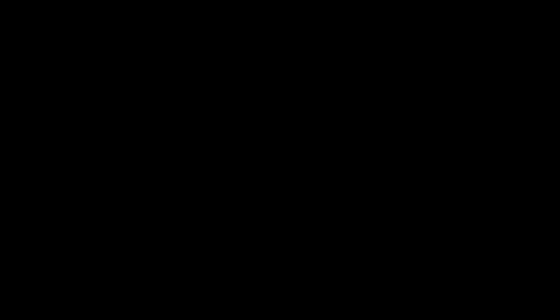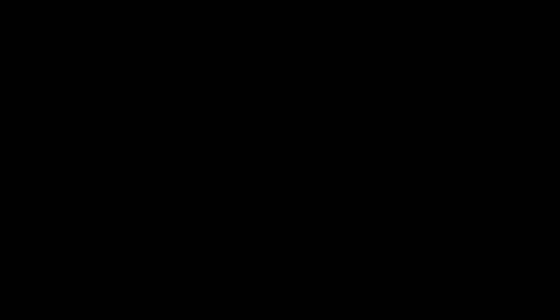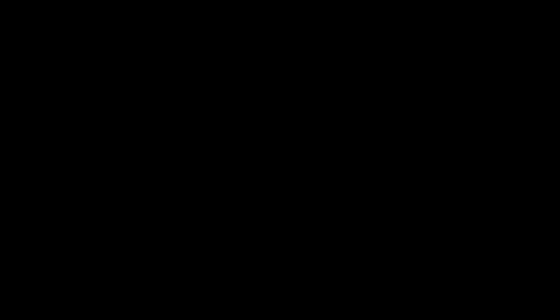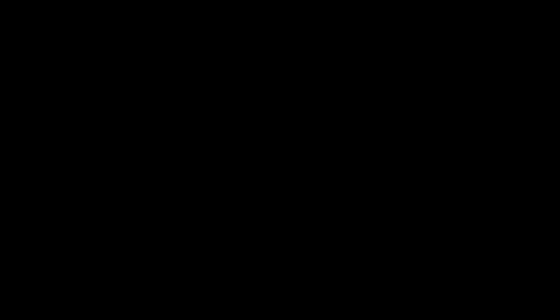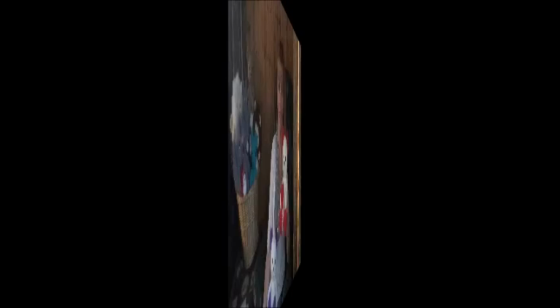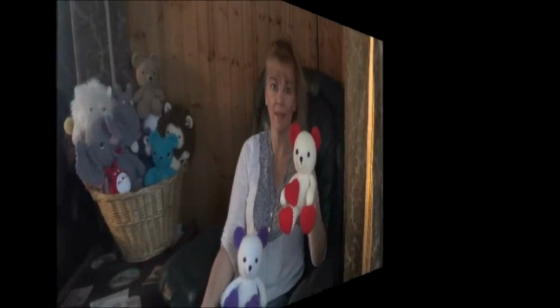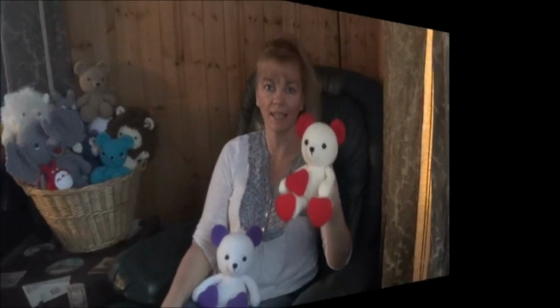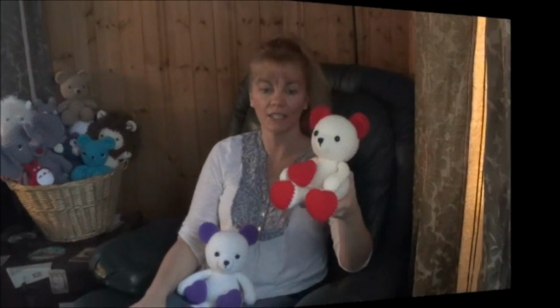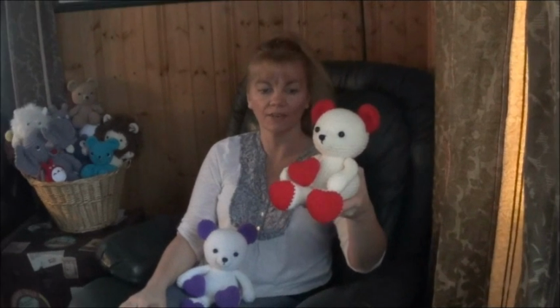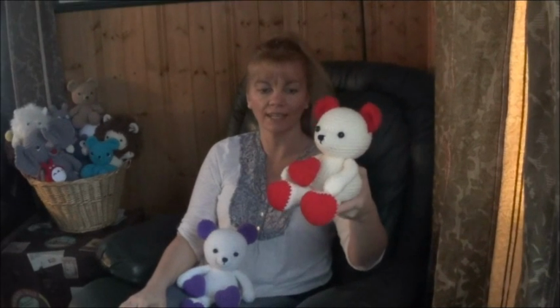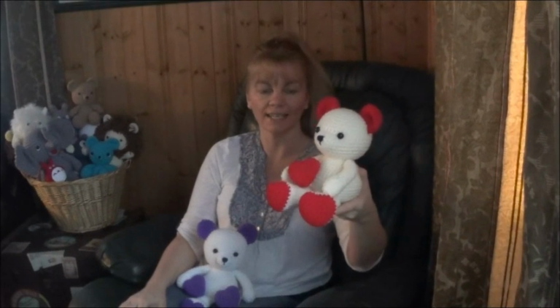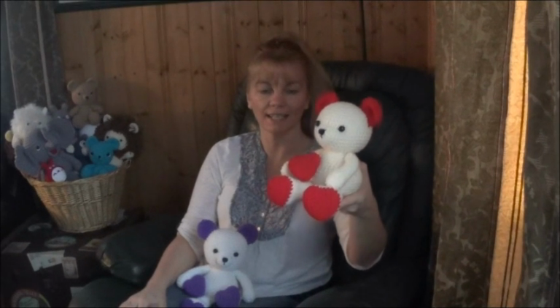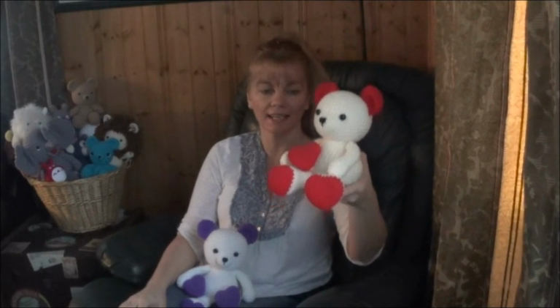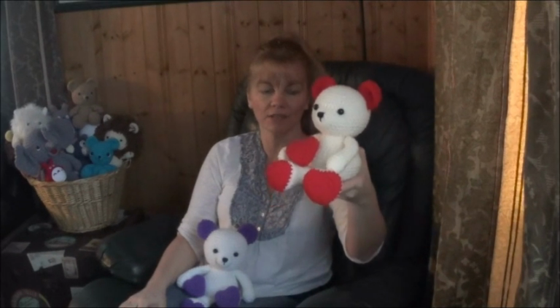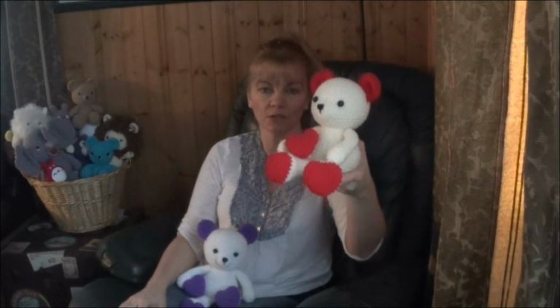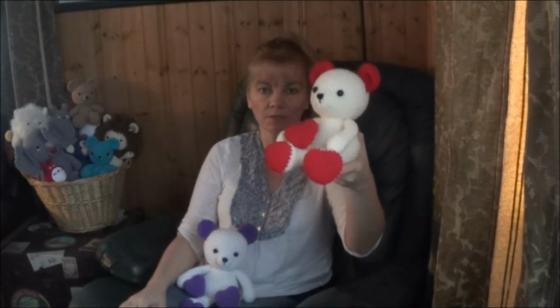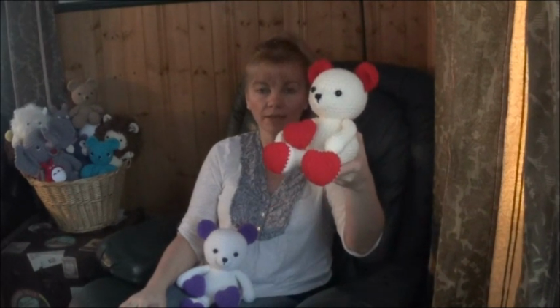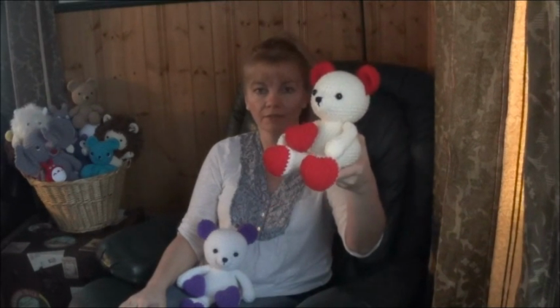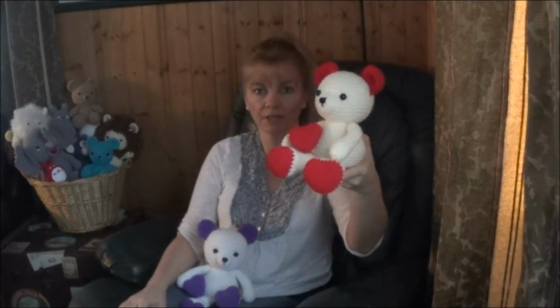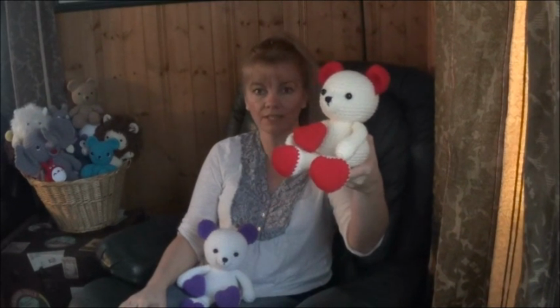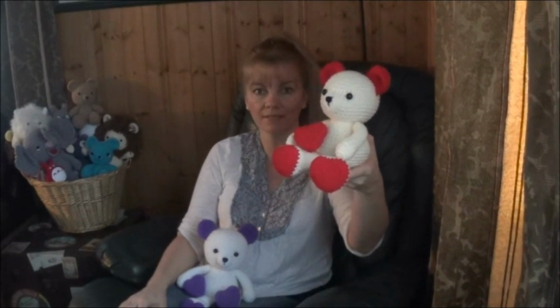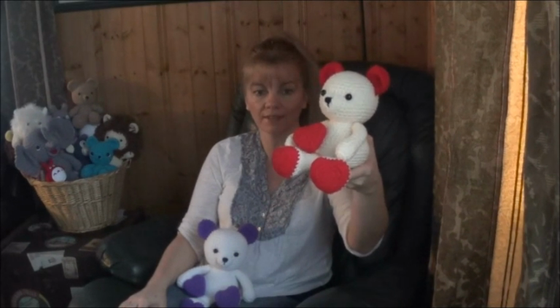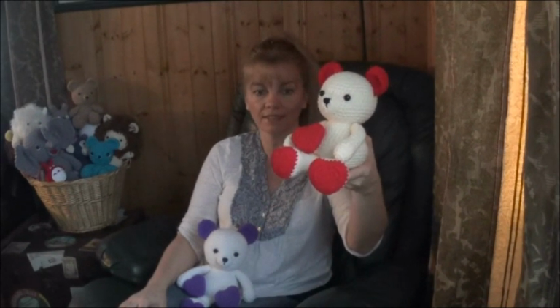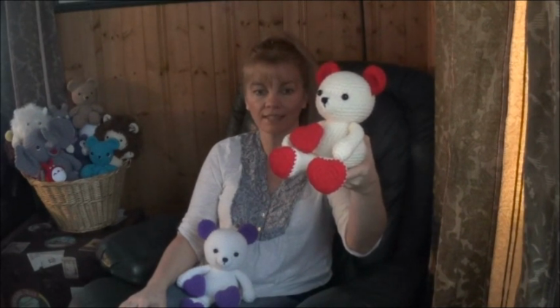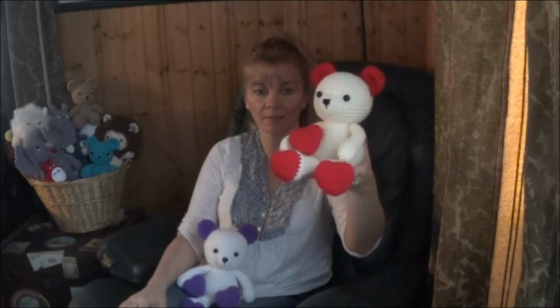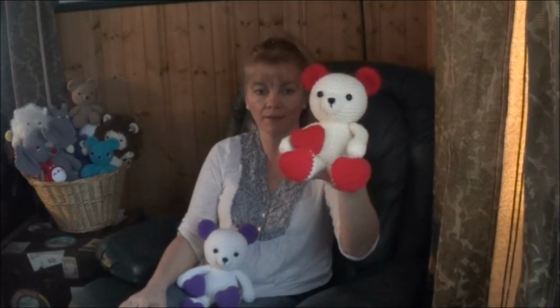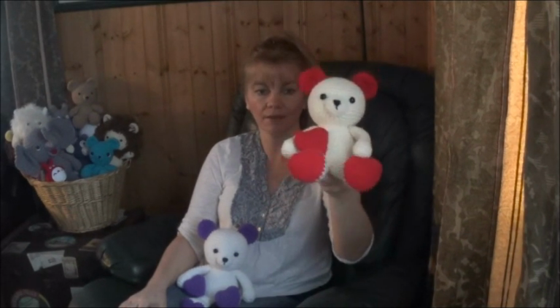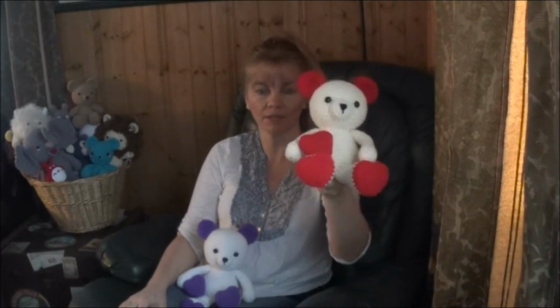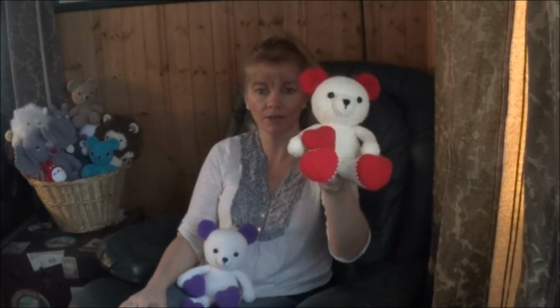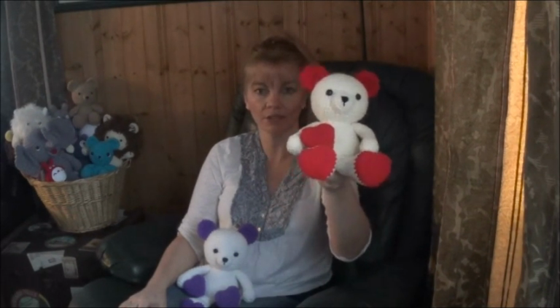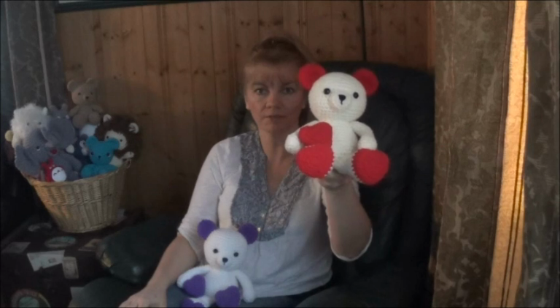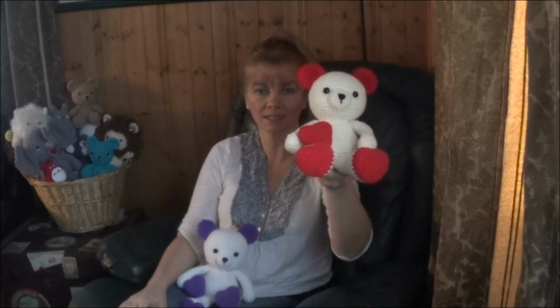Hi everyone, it's me again, Sharon Ayala, and today I have a new pattern for you — it's the Valentine's Teddy Bear with the heart-shaped feet.